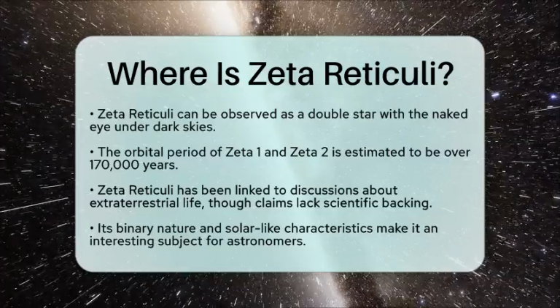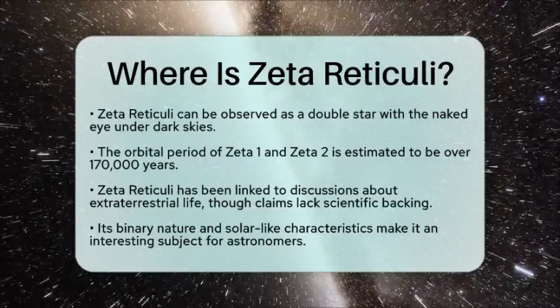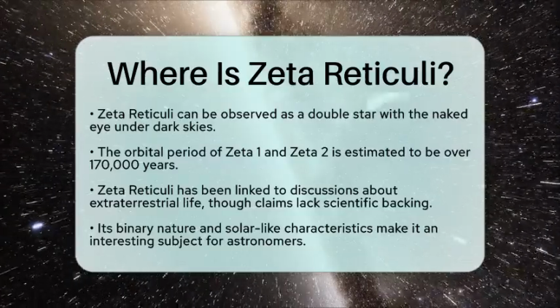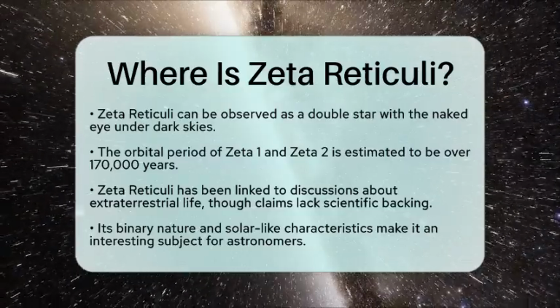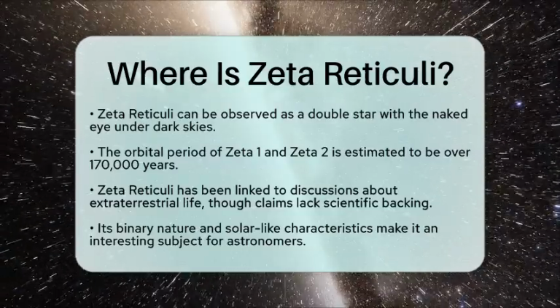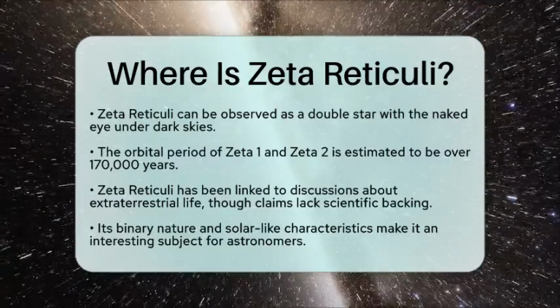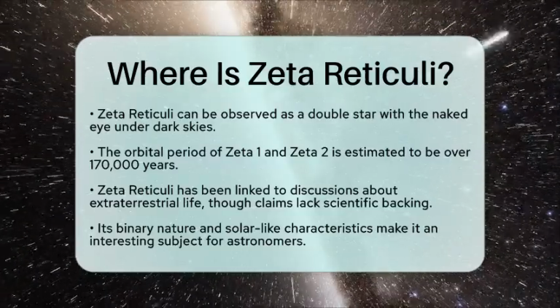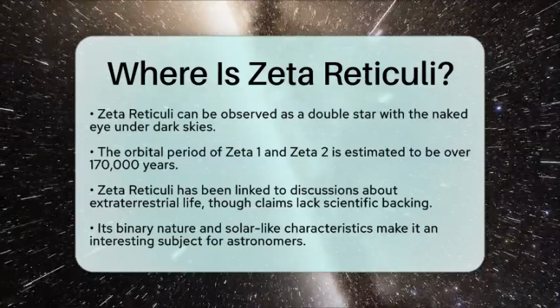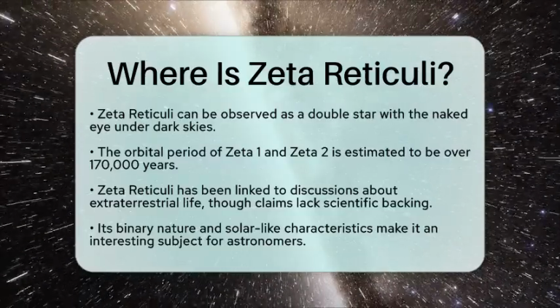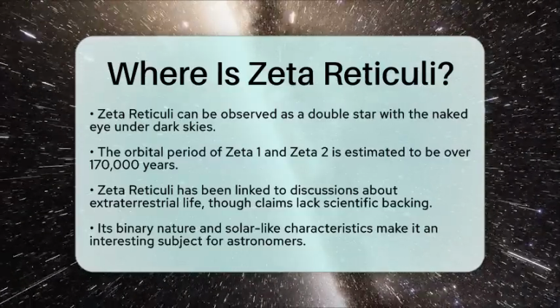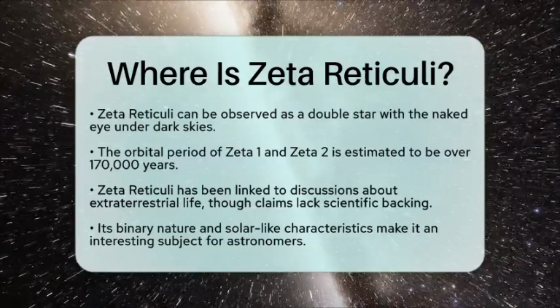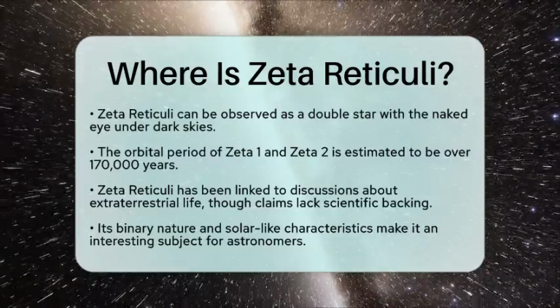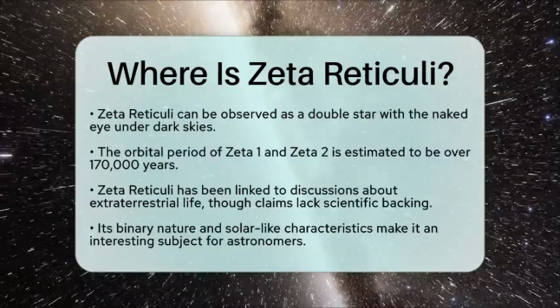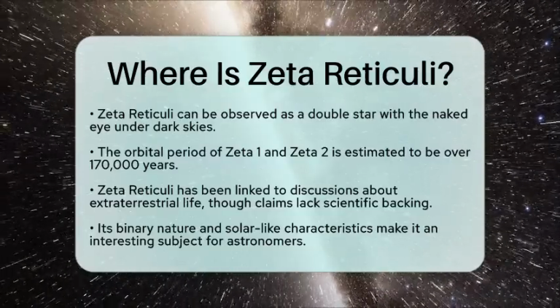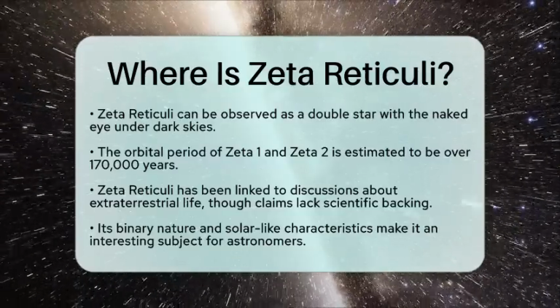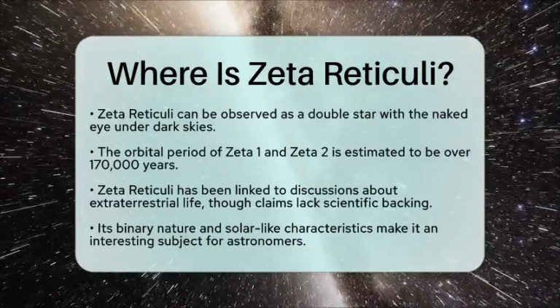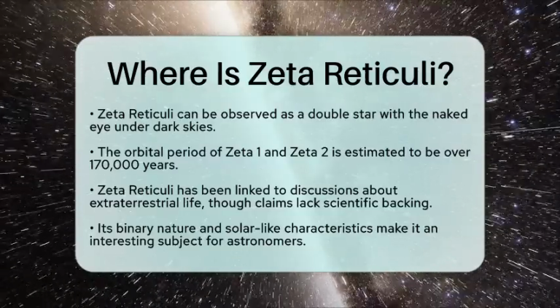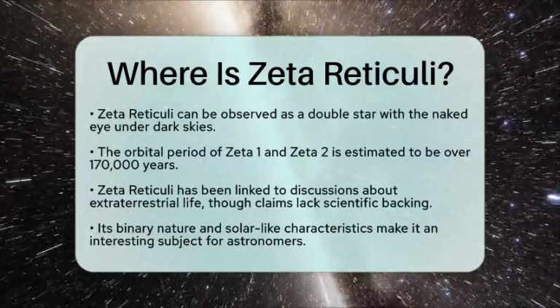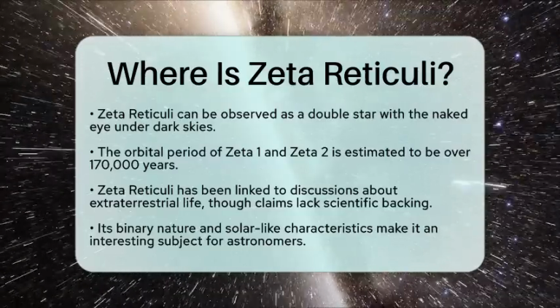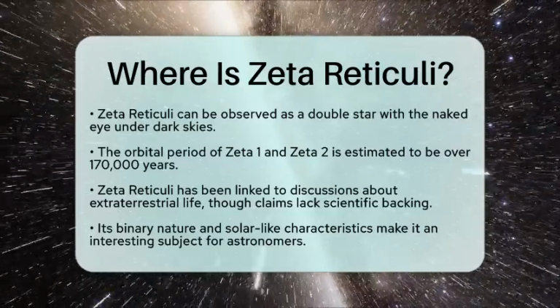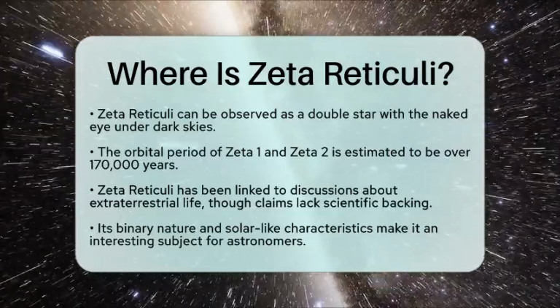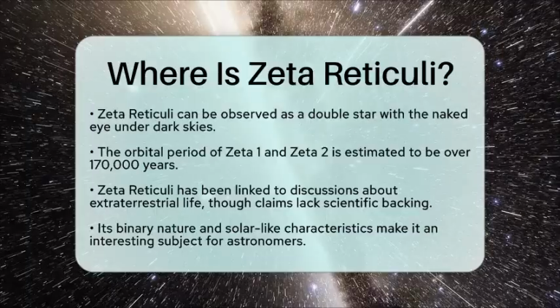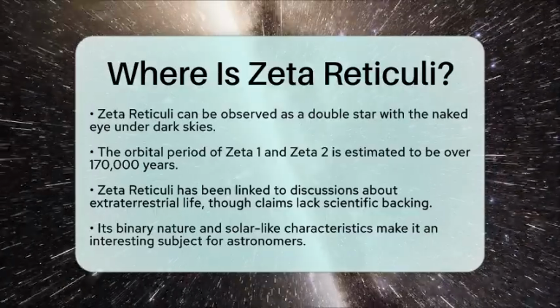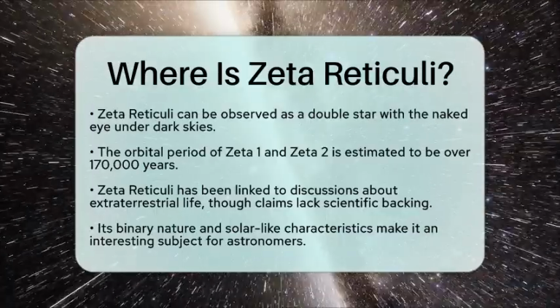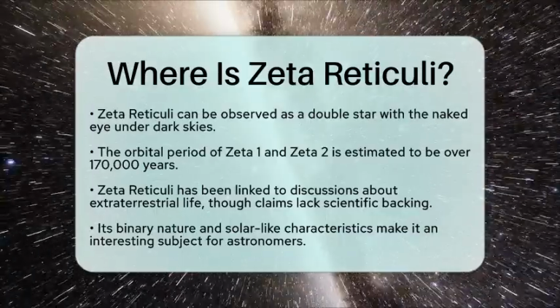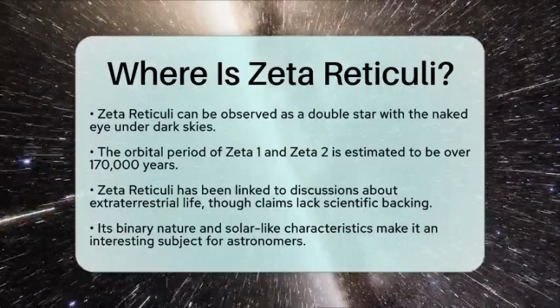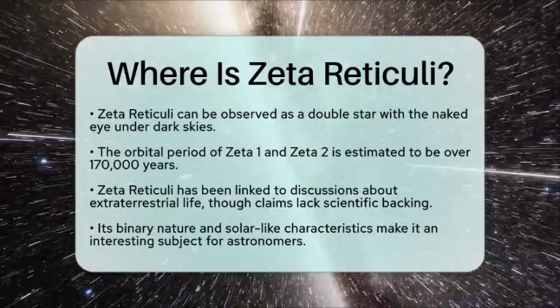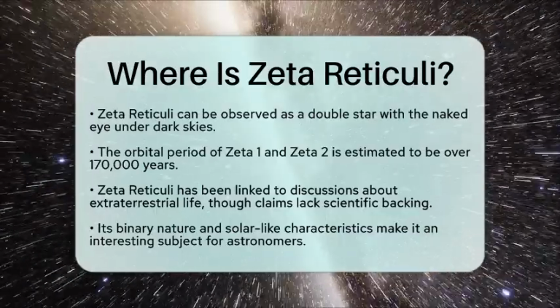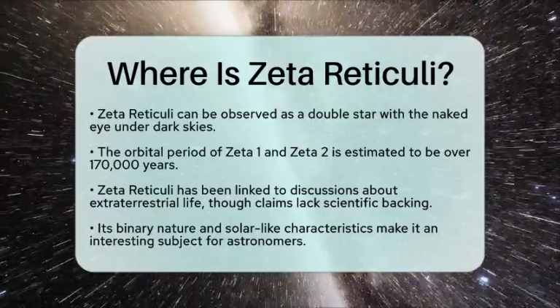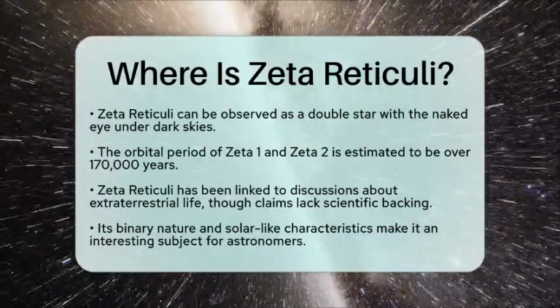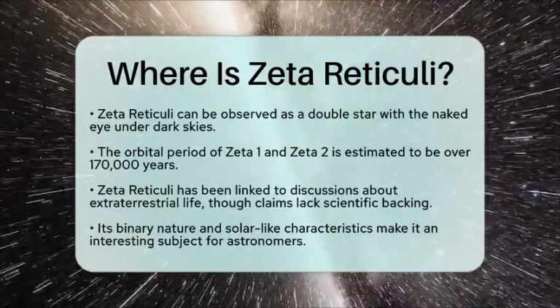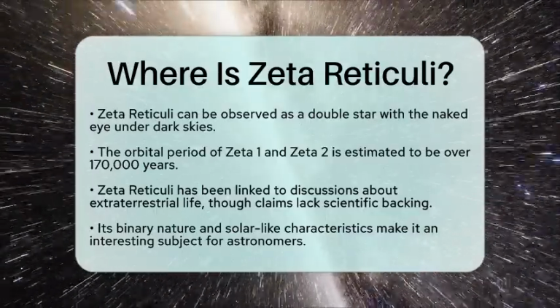So, the next time you look up at the stars, remember Zeta Reticuli and the wonders it holds in our universe.